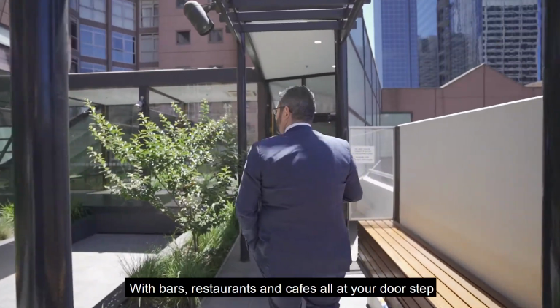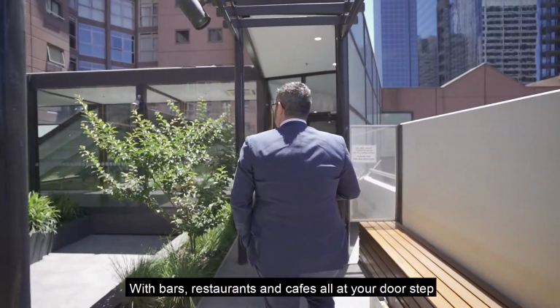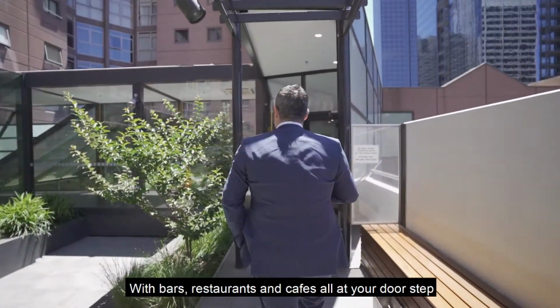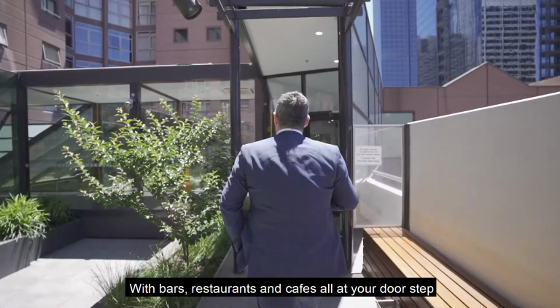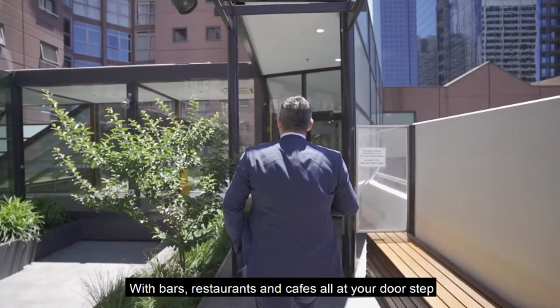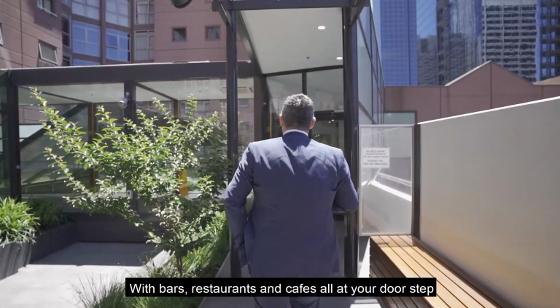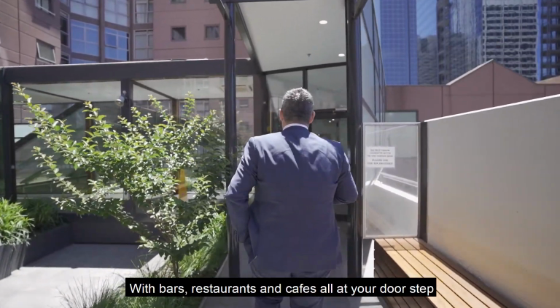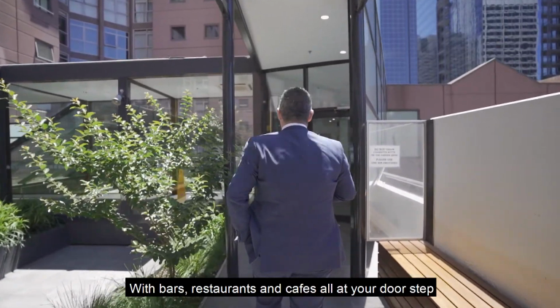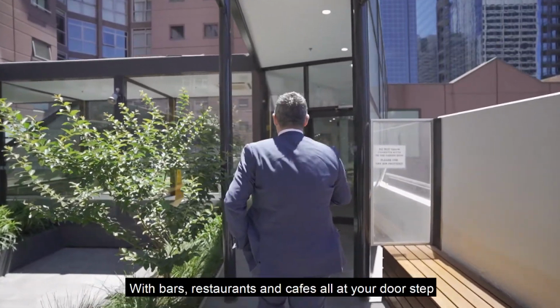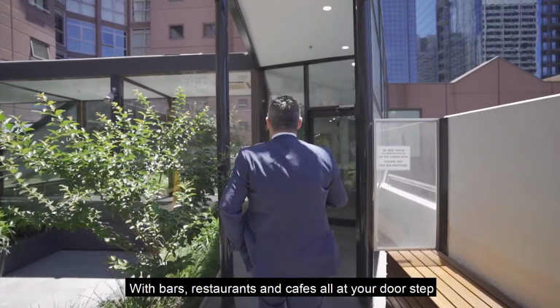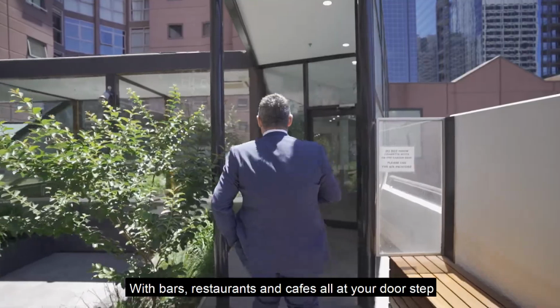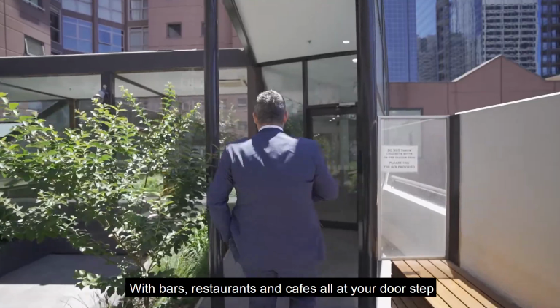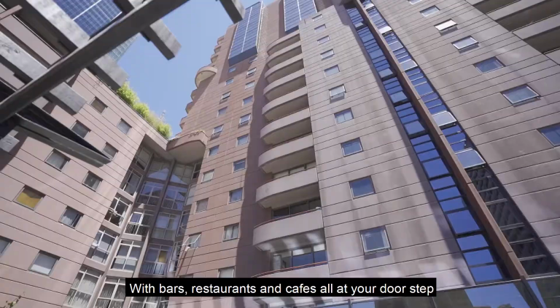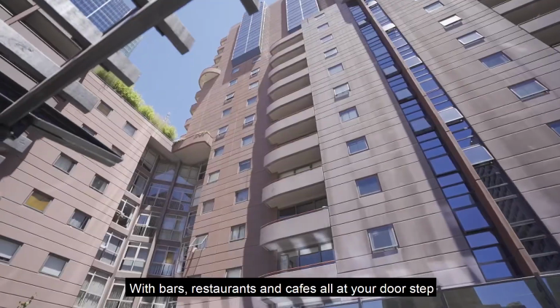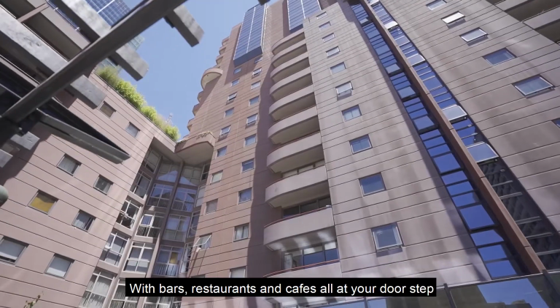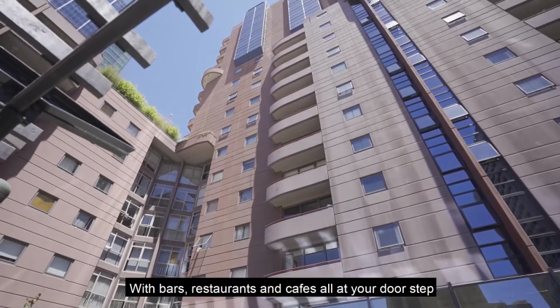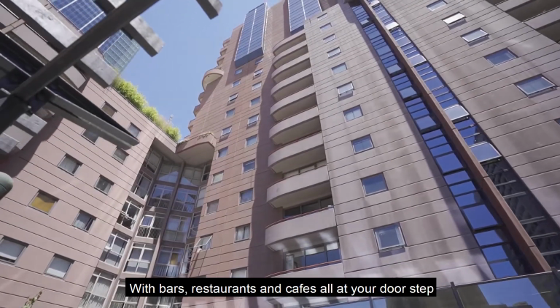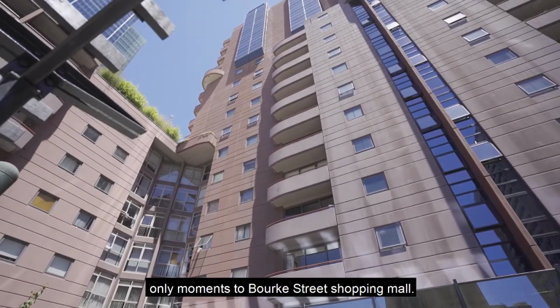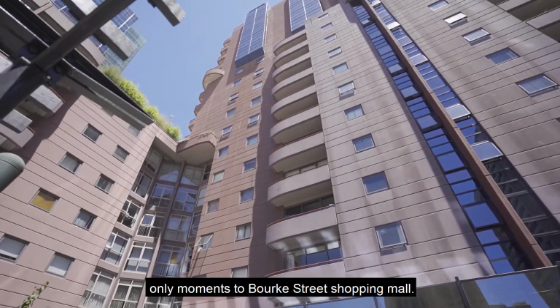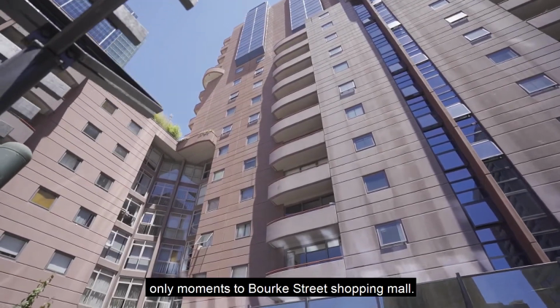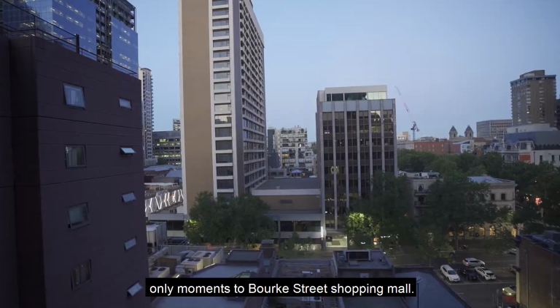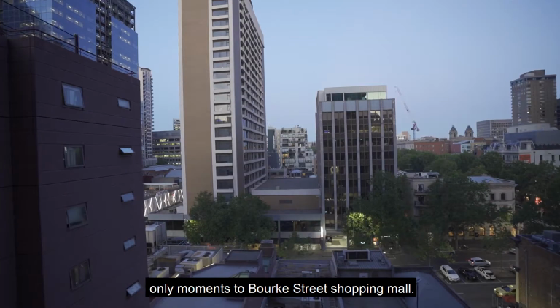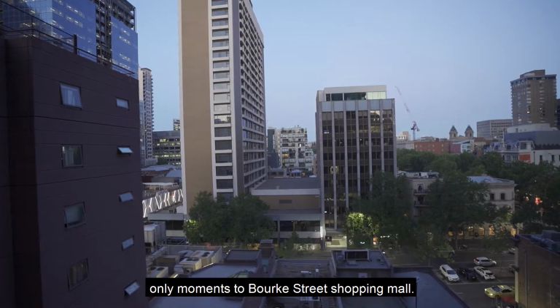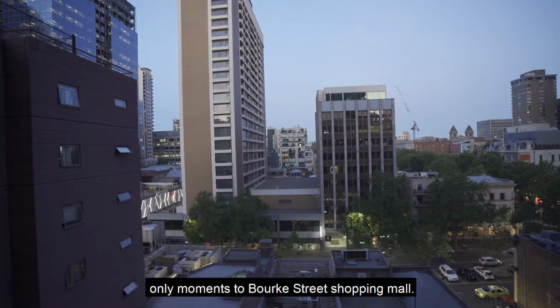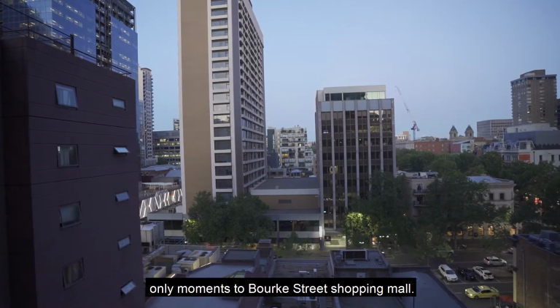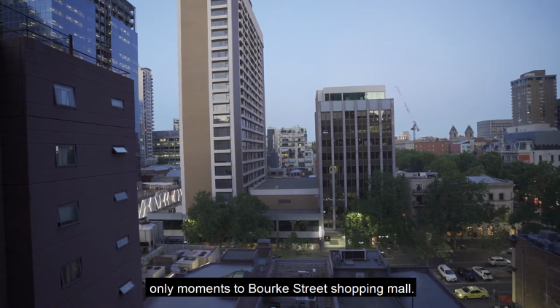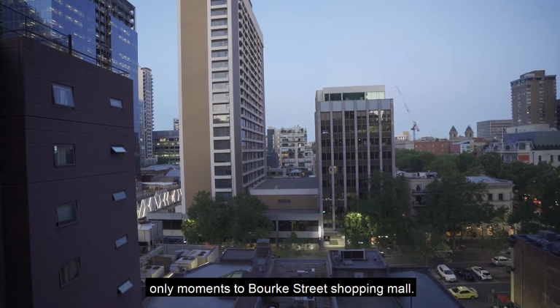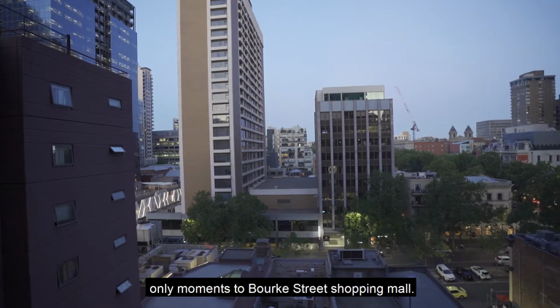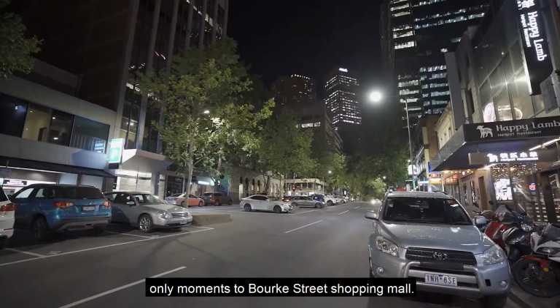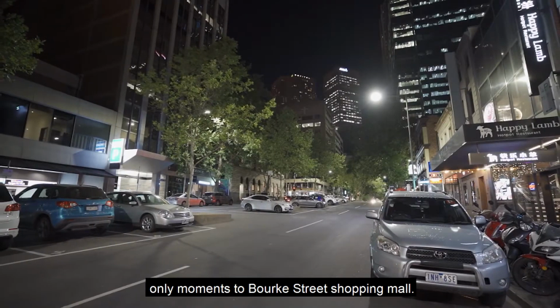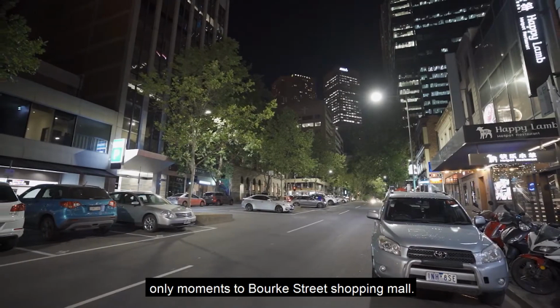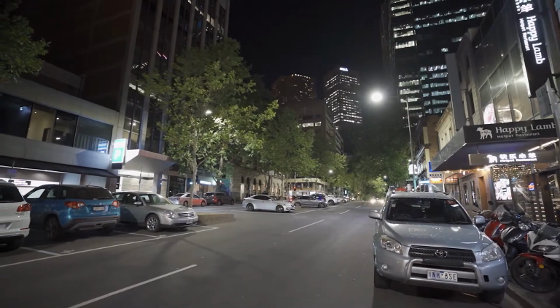With bars, restaurants, and cafes all at your doorstep, only moments from Bourke Street Shopping Mall.